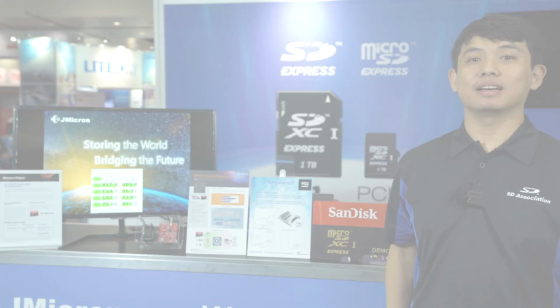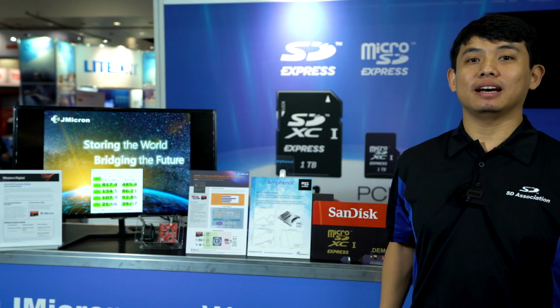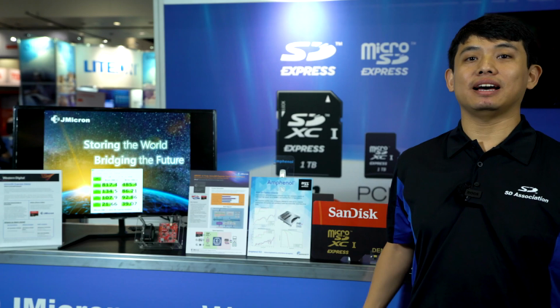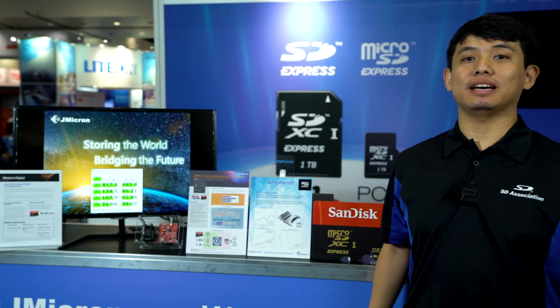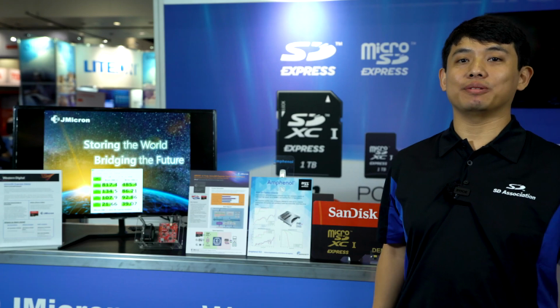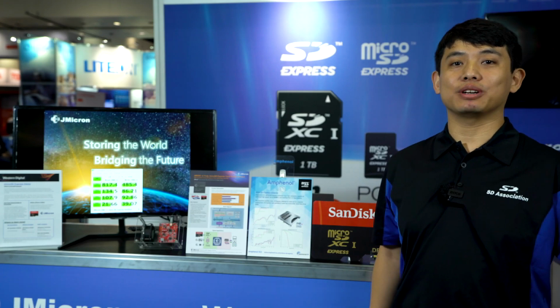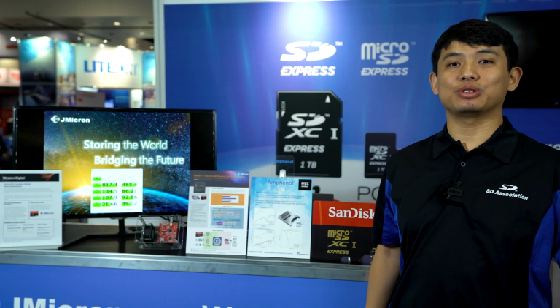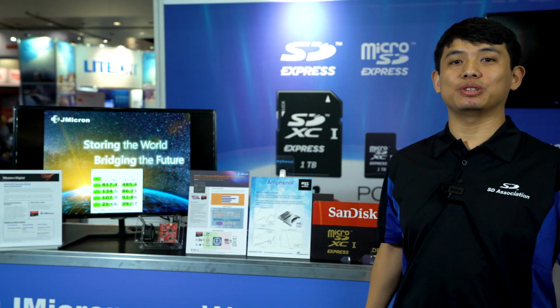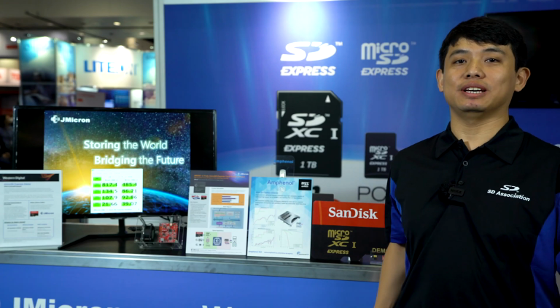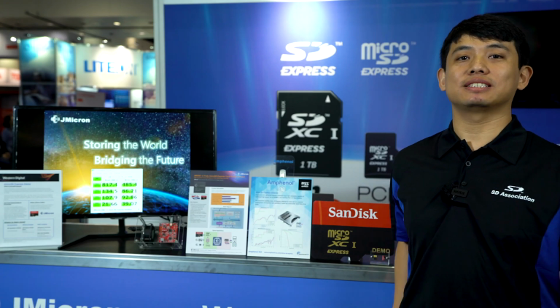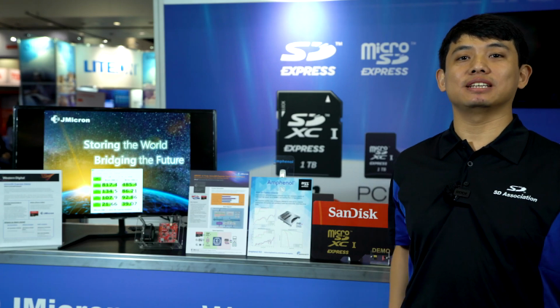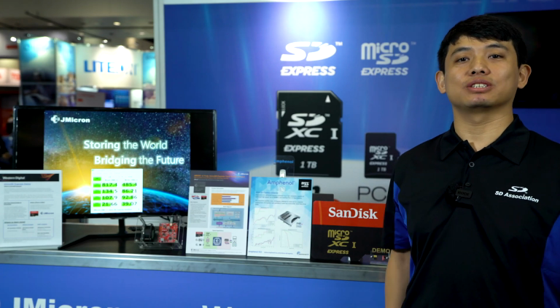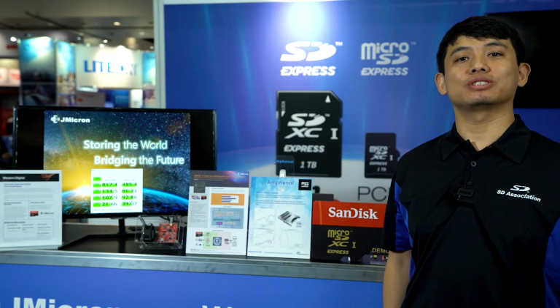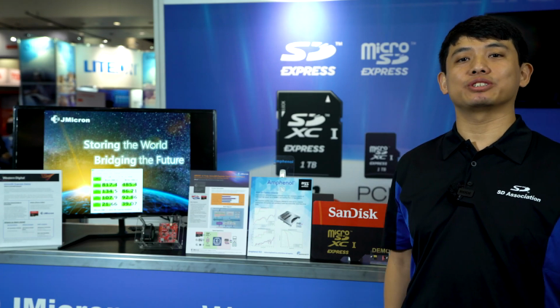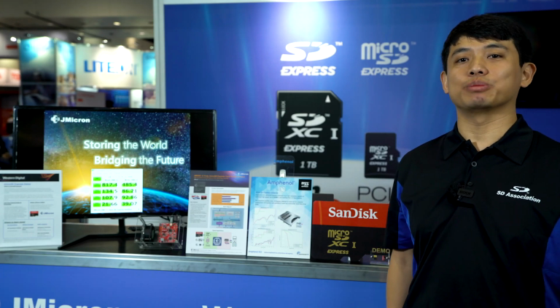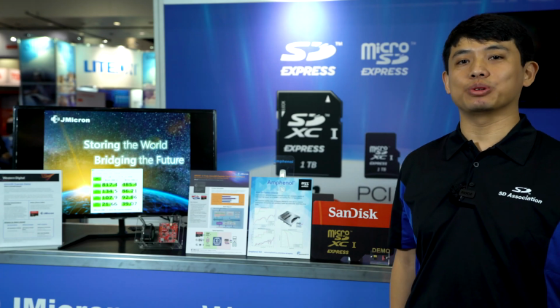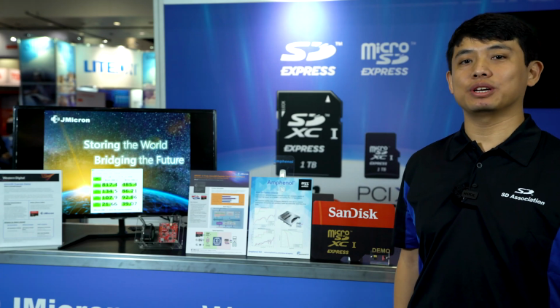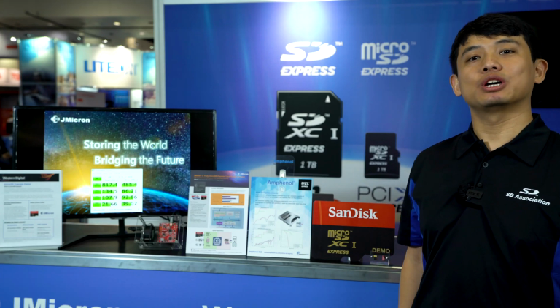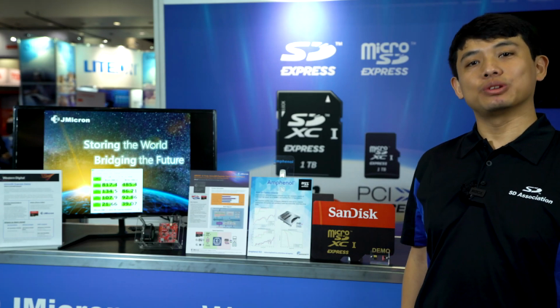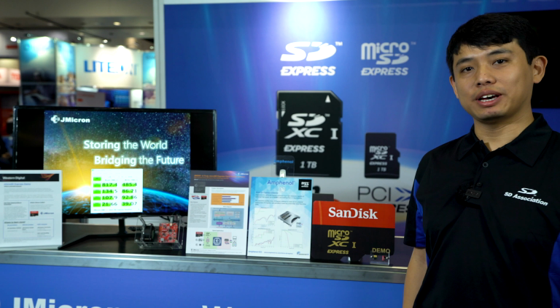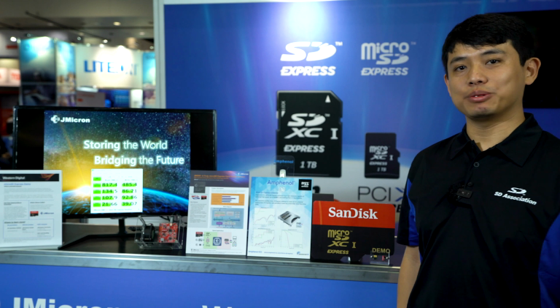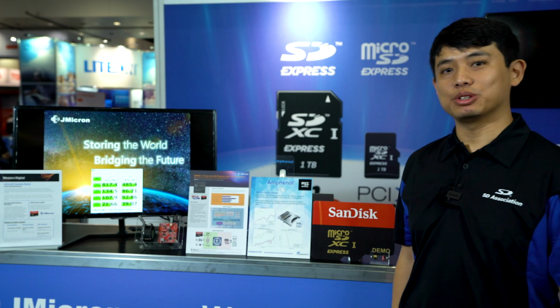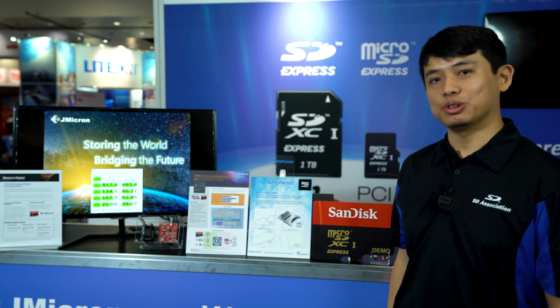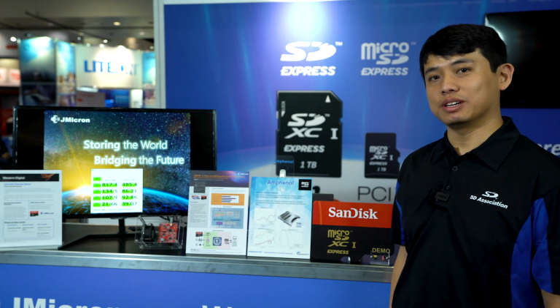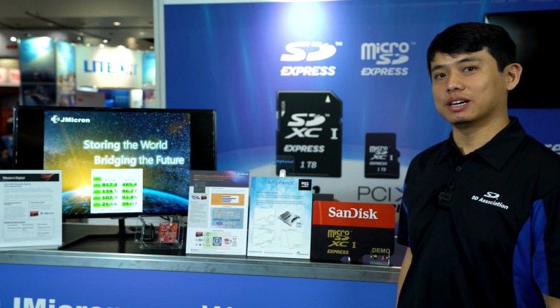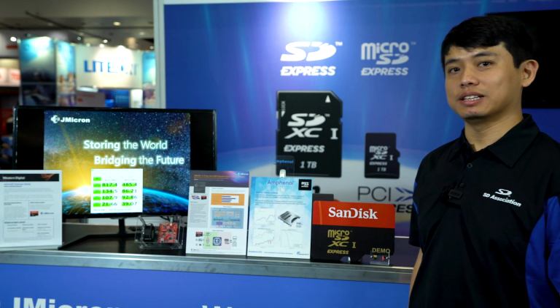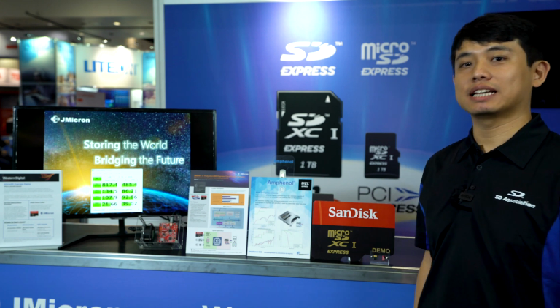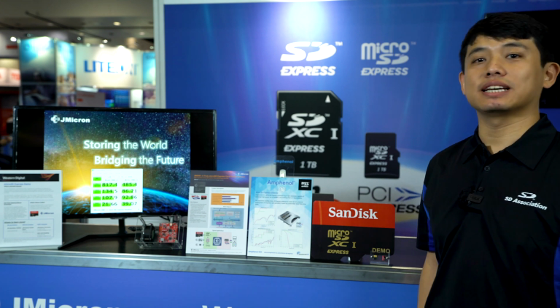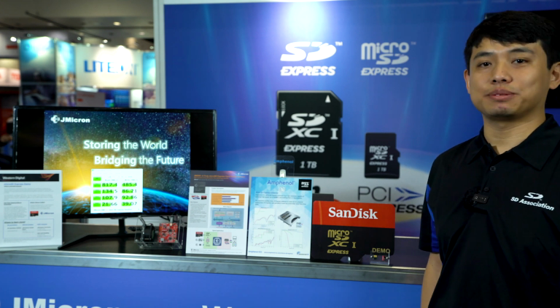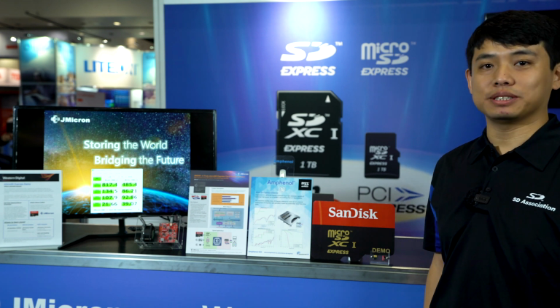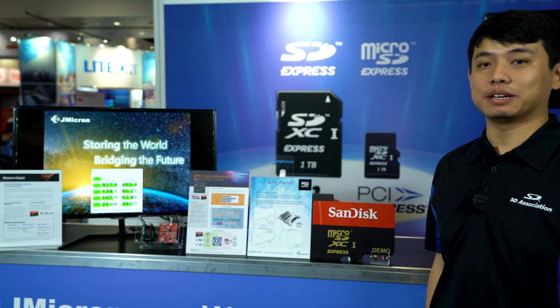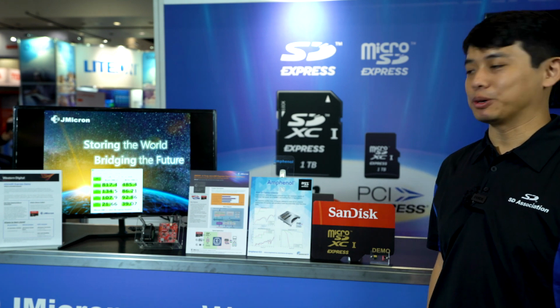Hi, welcome to the SD Association booth. Today we're doing an XD Express demo.